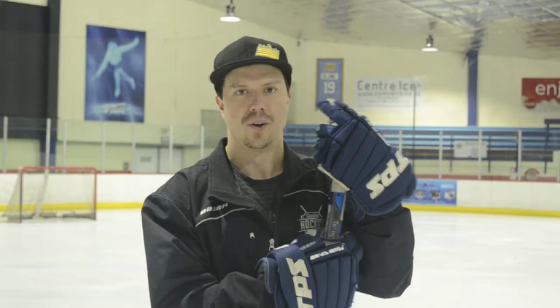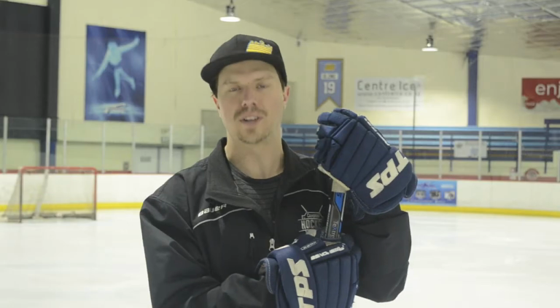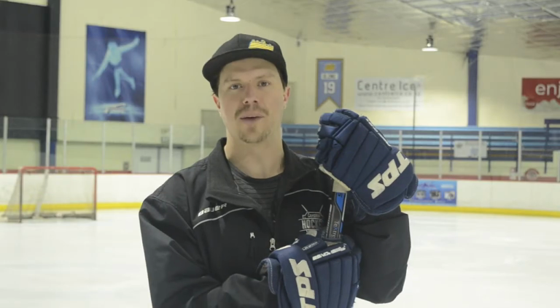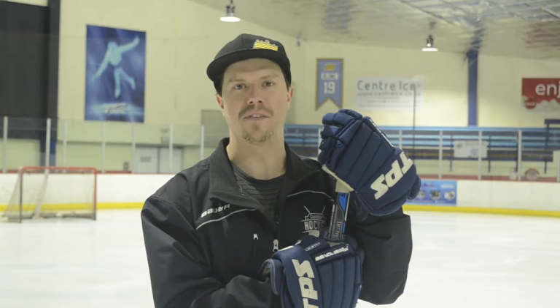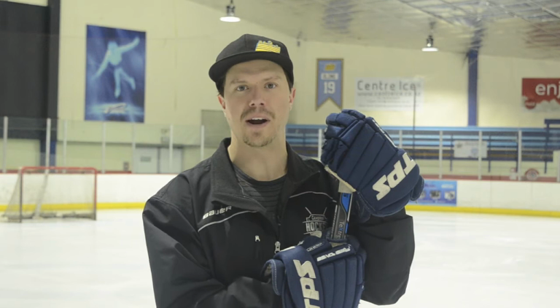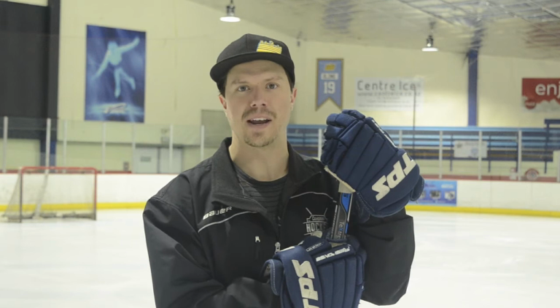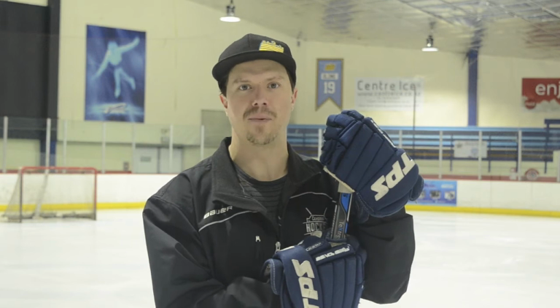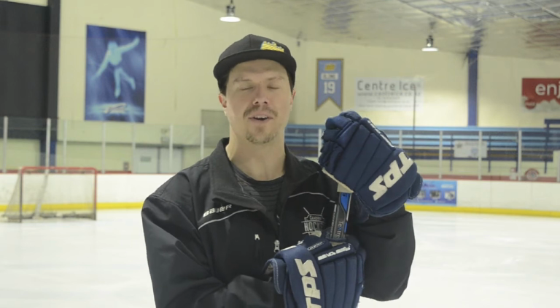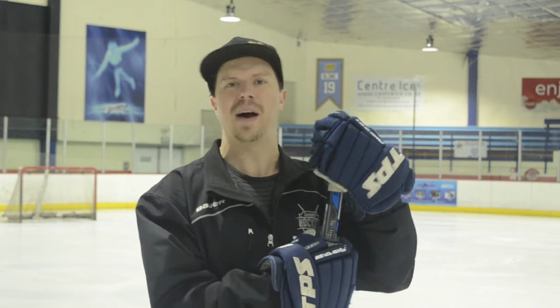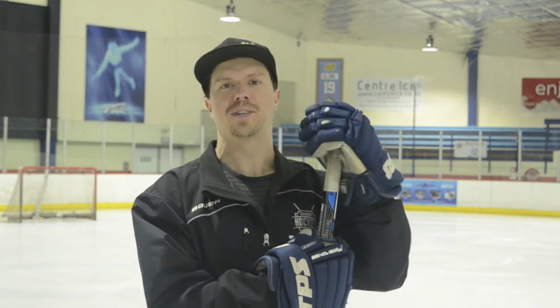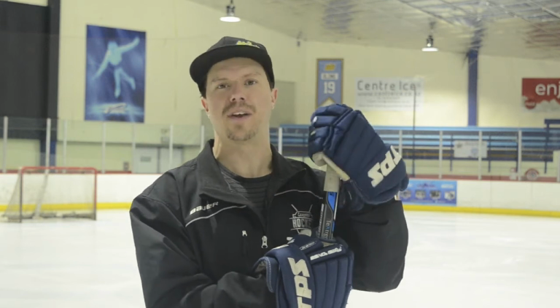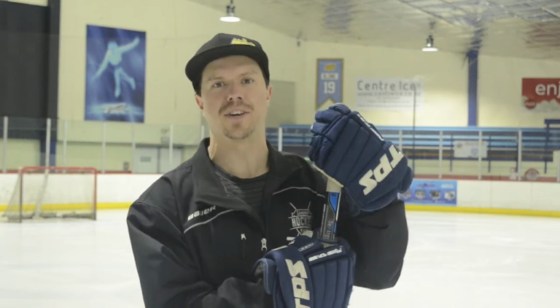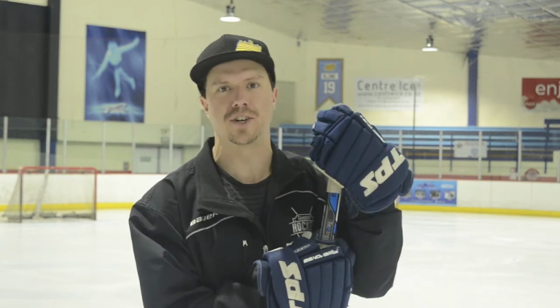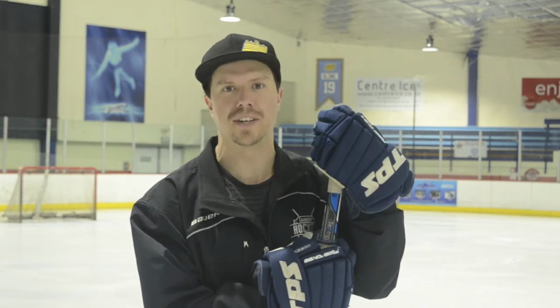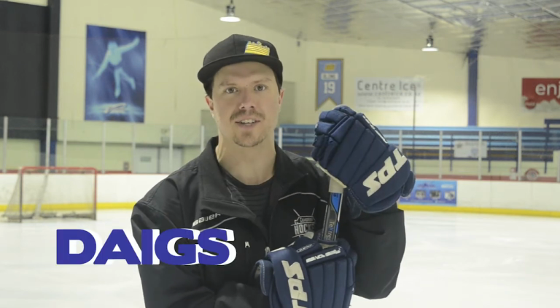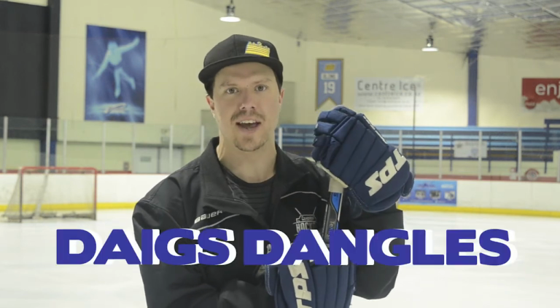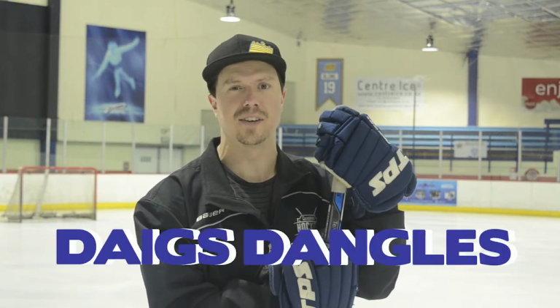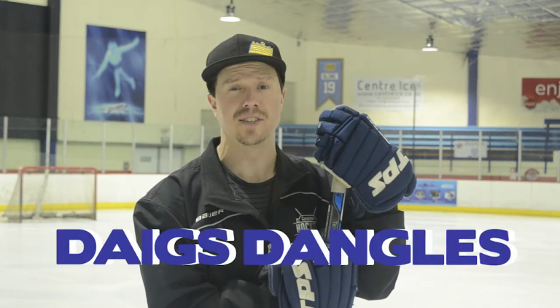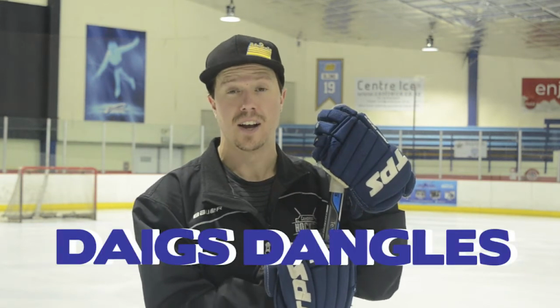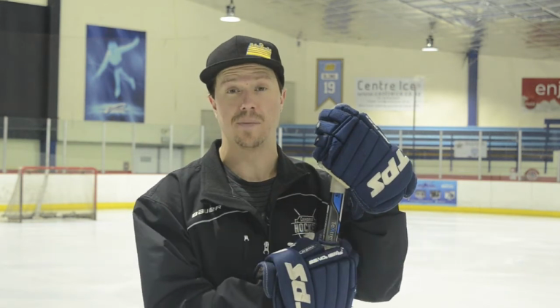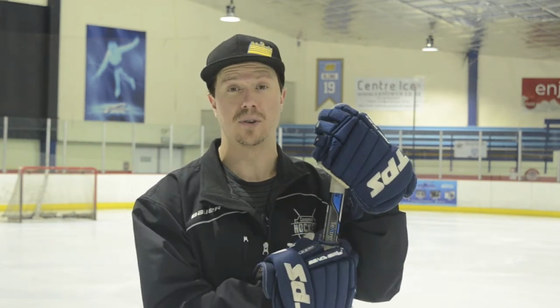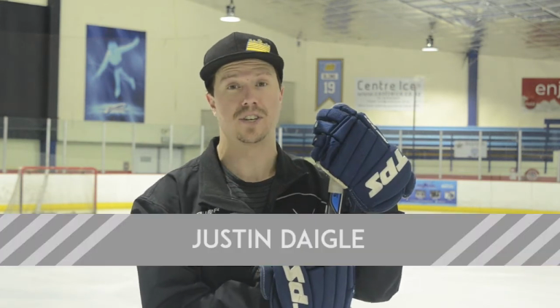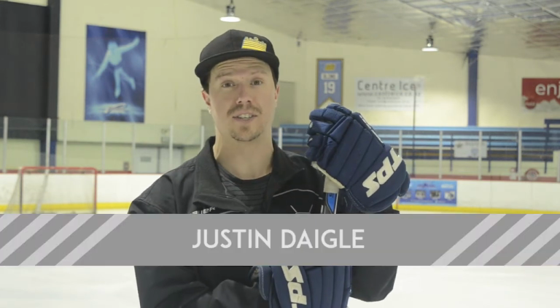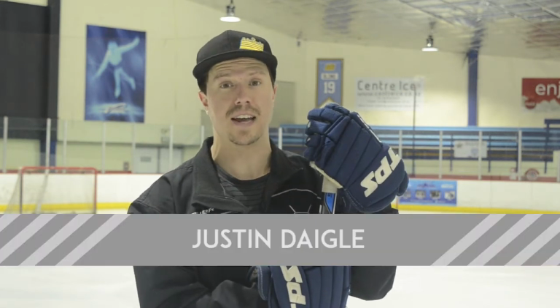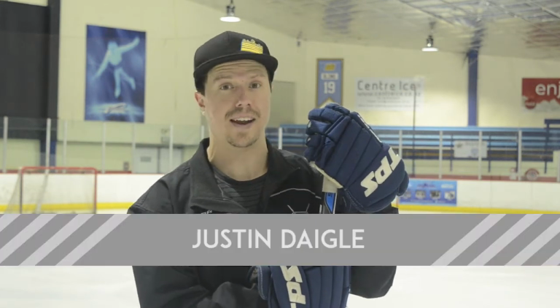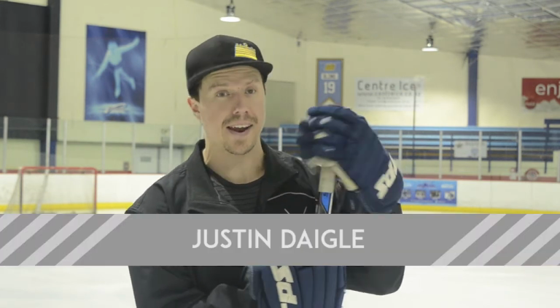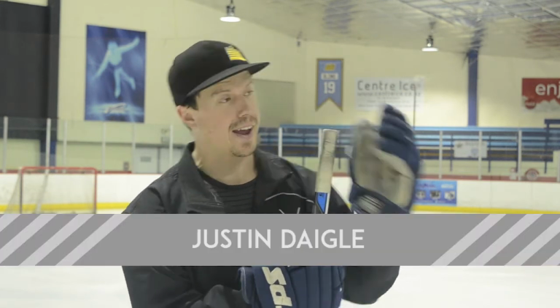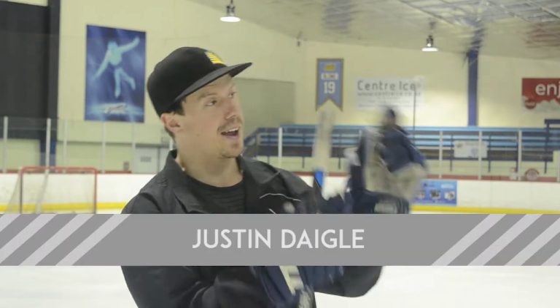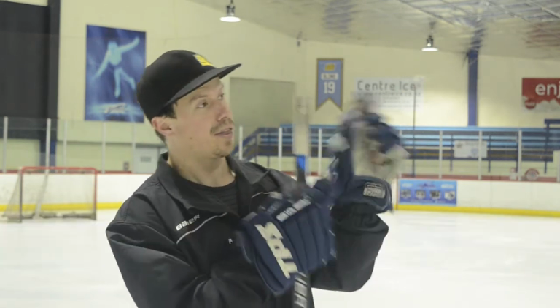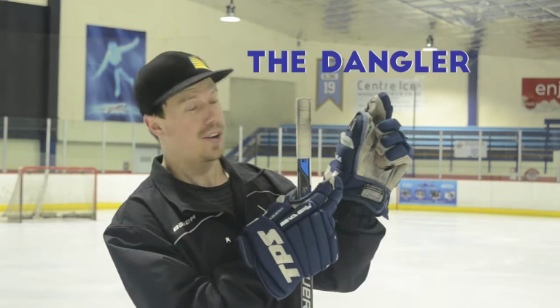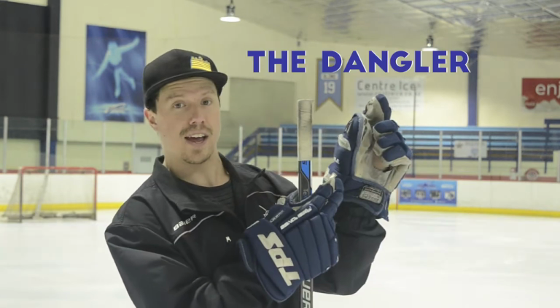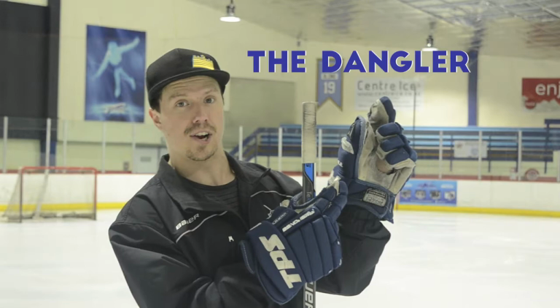What's up everybody? Welcome back to another edition of Dagg's Dangles. I'm your host Justin Dagg, a.k.a. The Dangler.